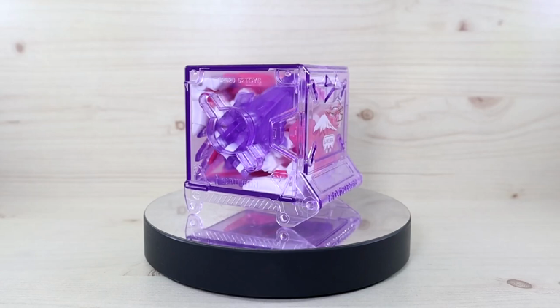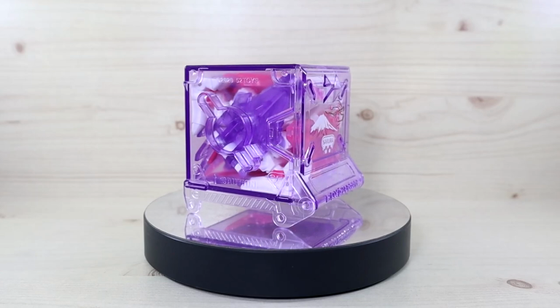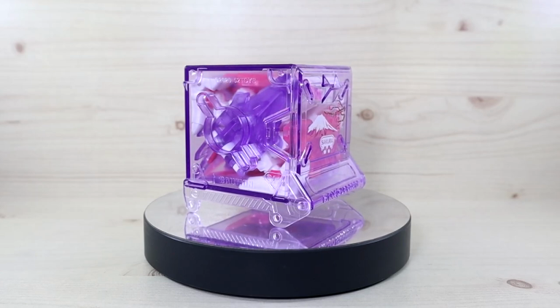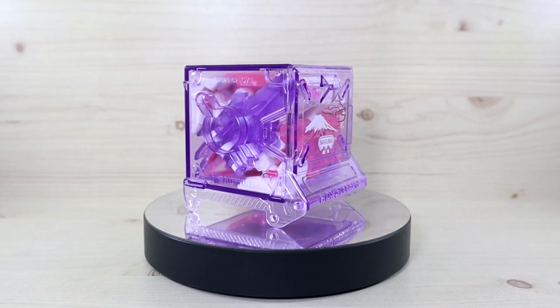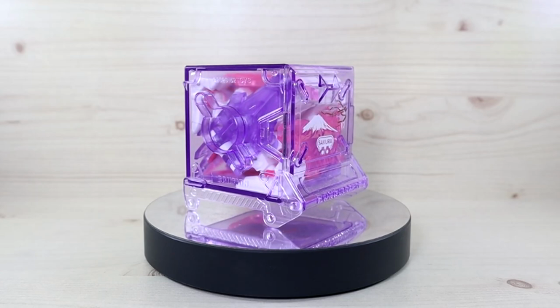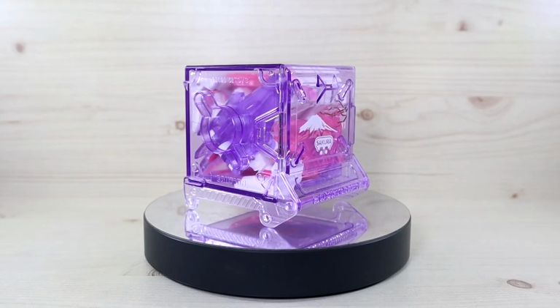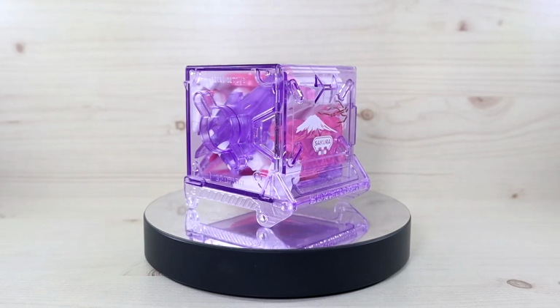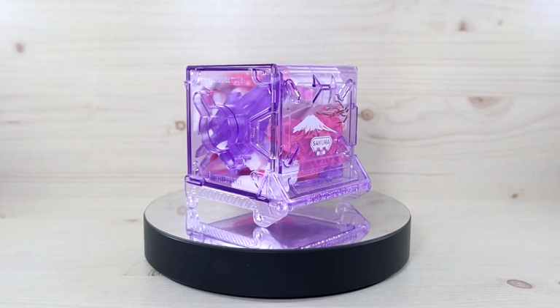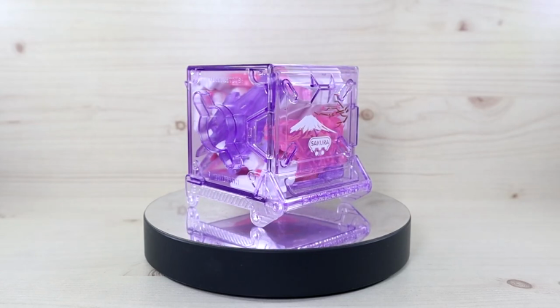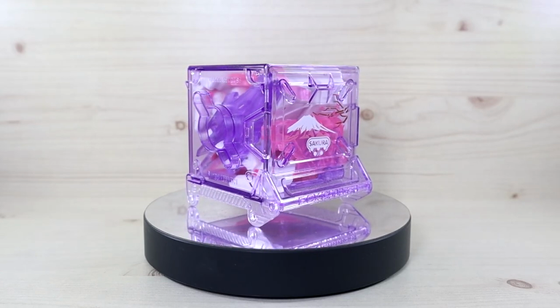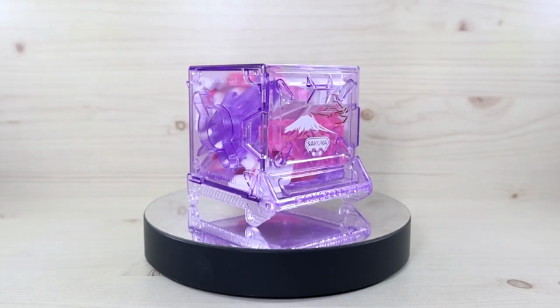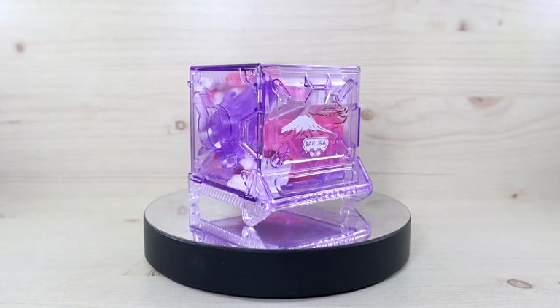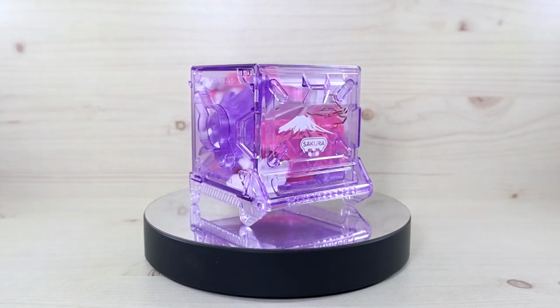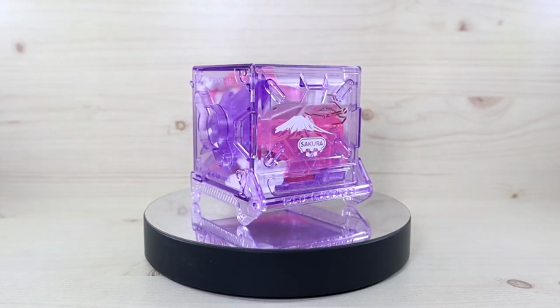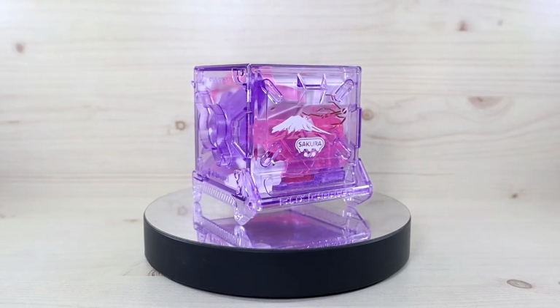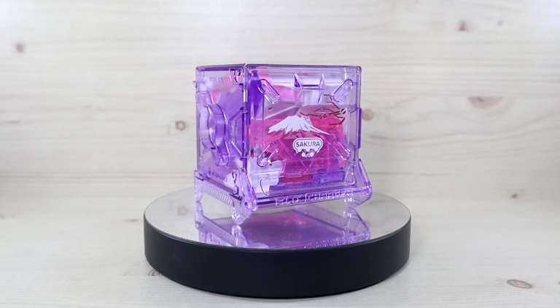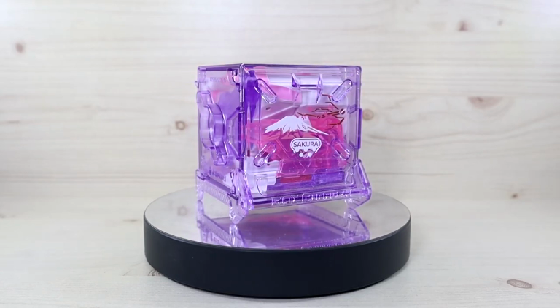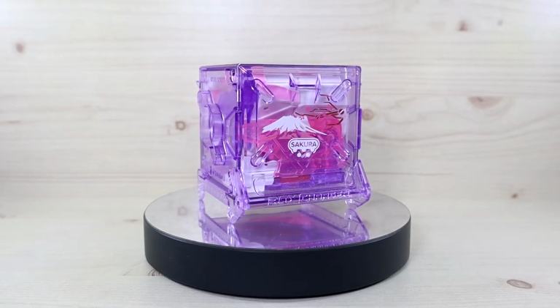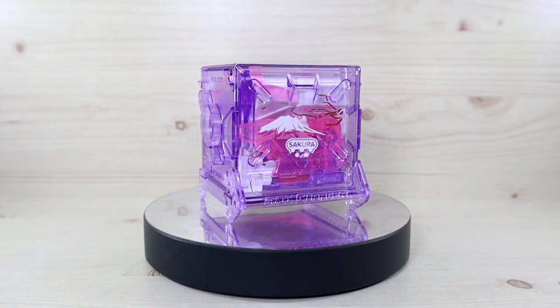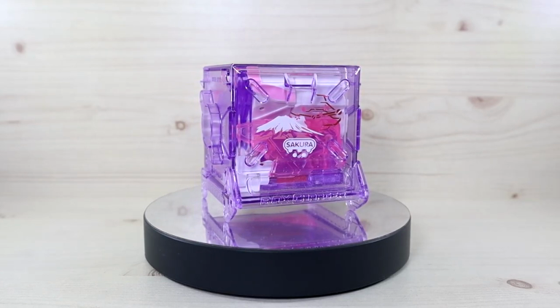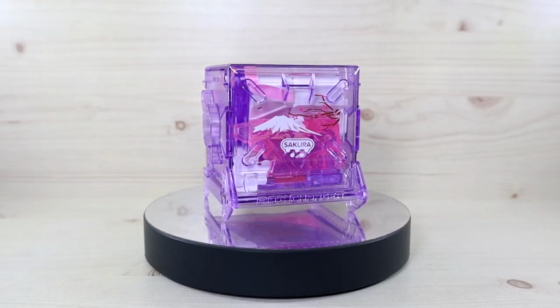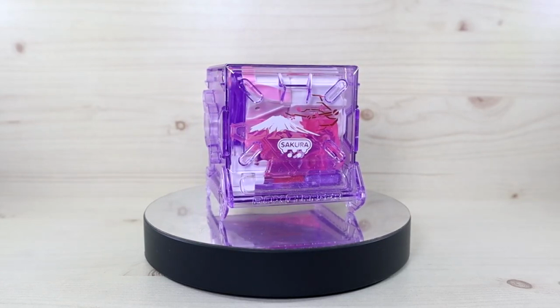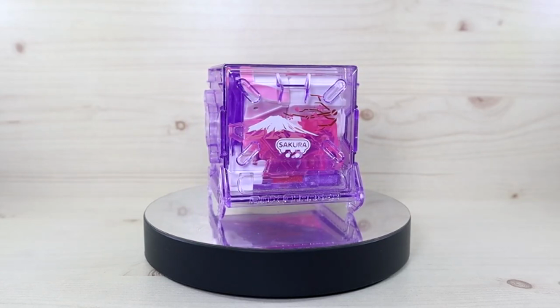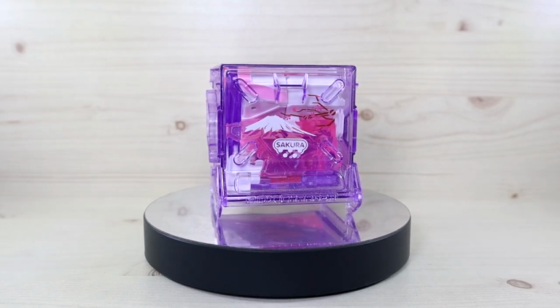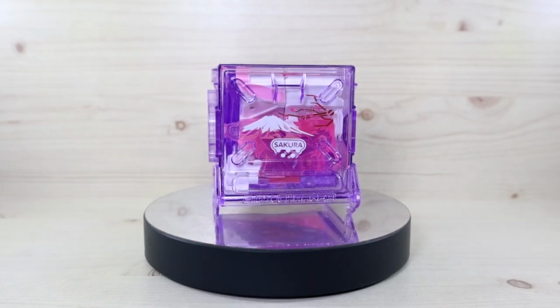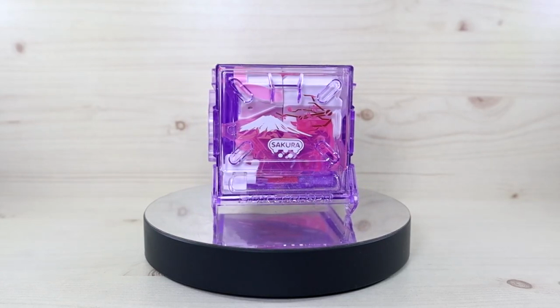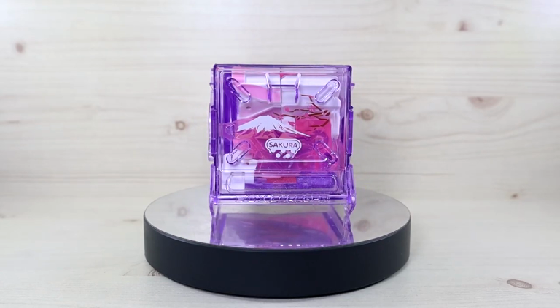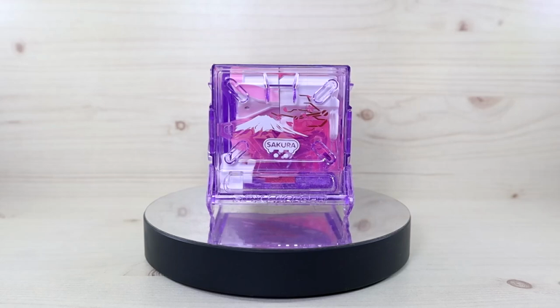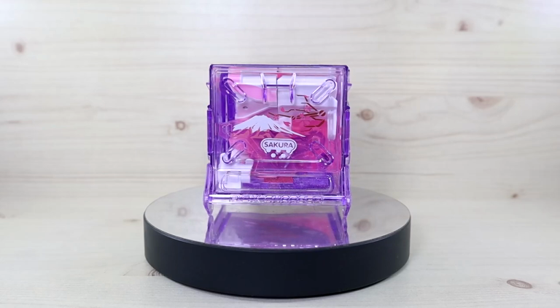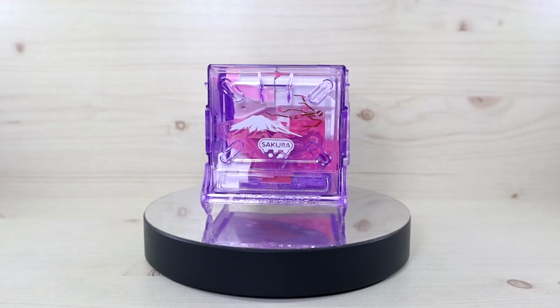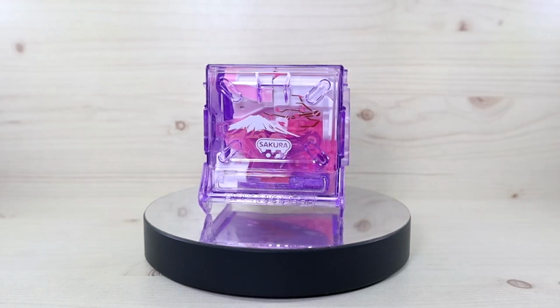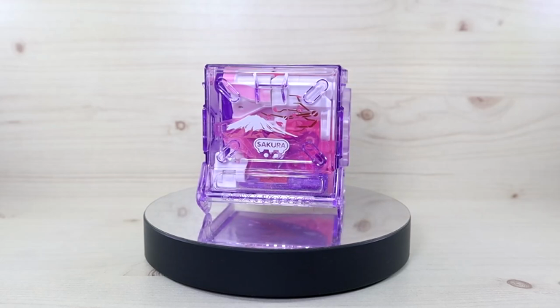Hello YouTube, this is Shirley426 and today we have the review of the 52Toys Beast Box Blossom.